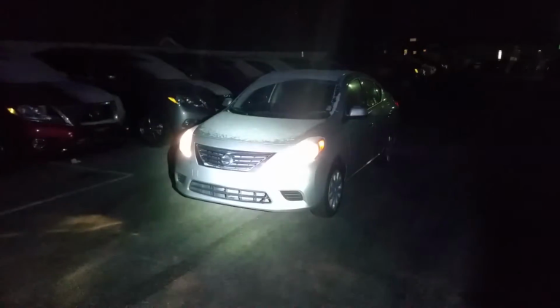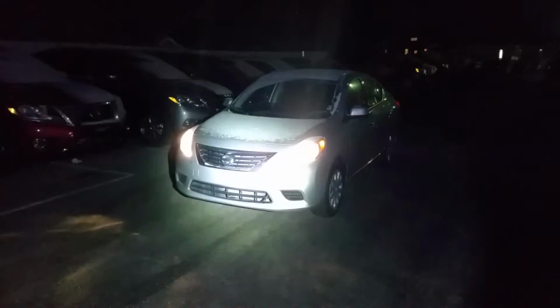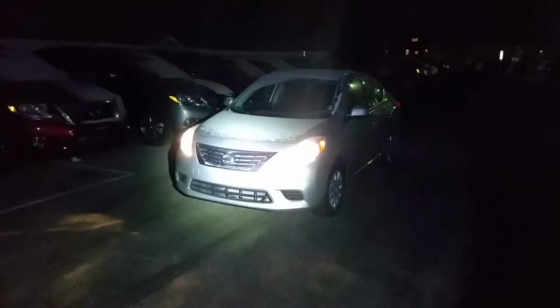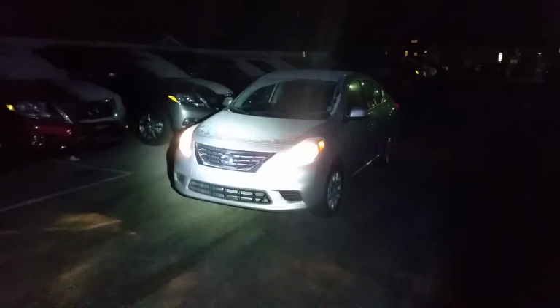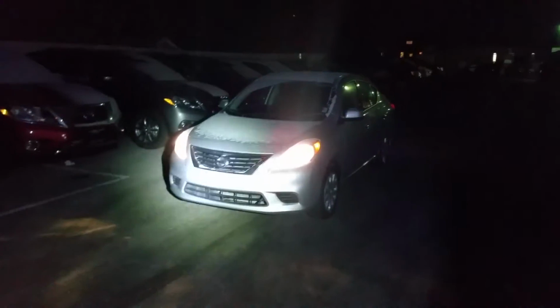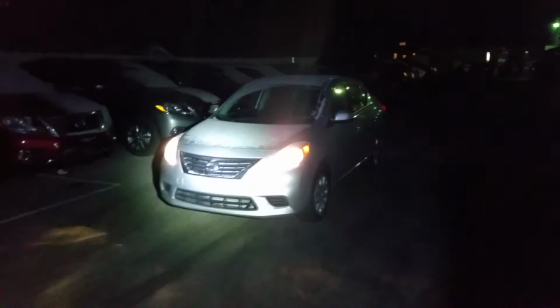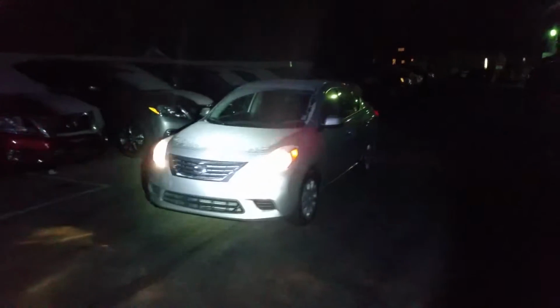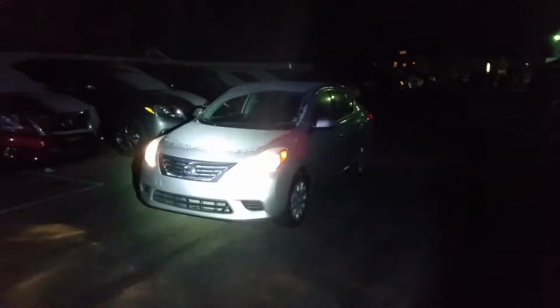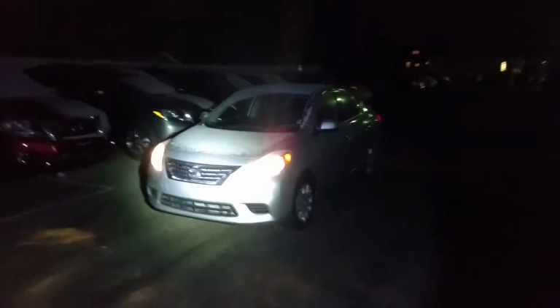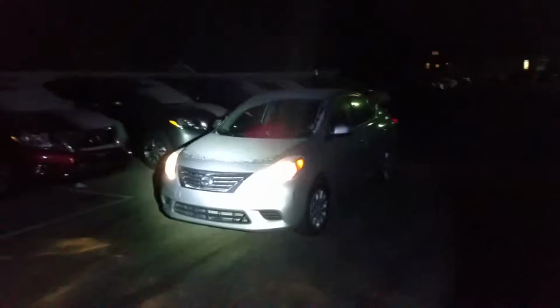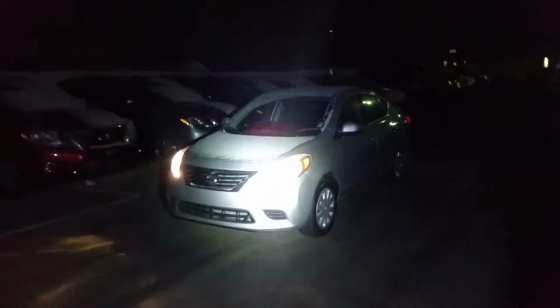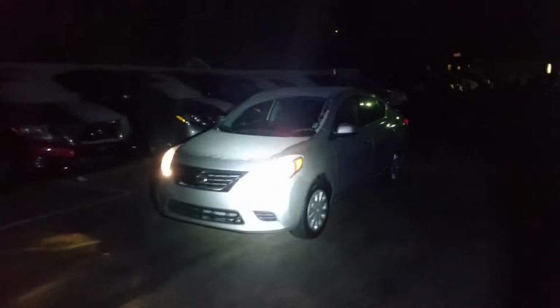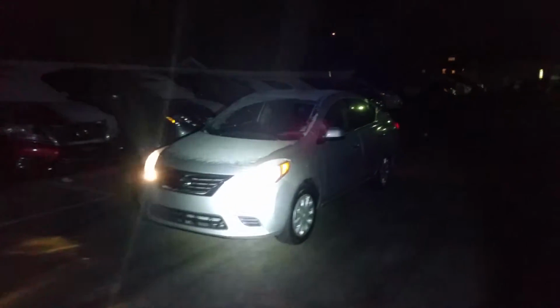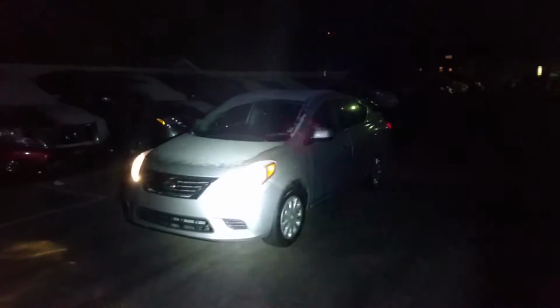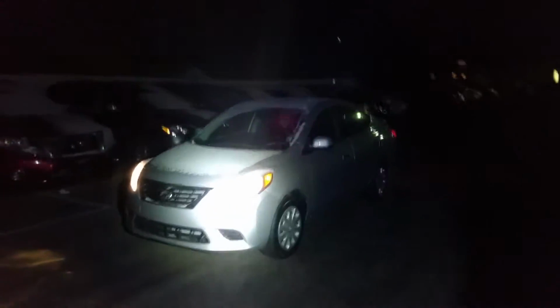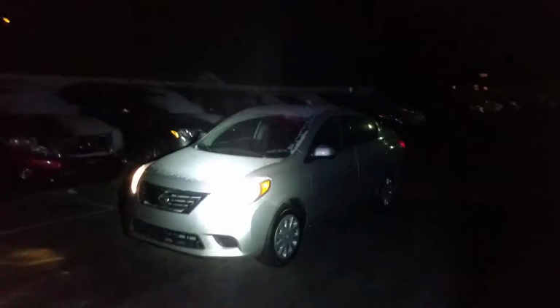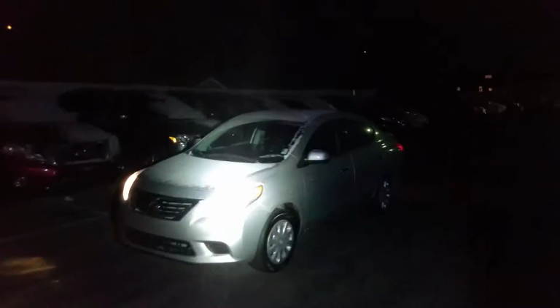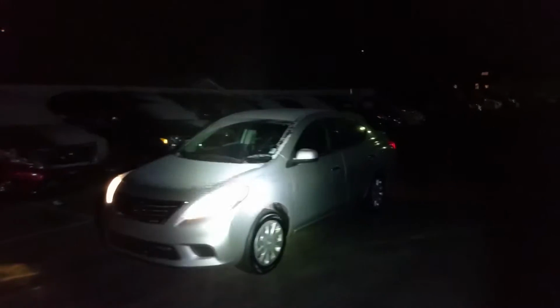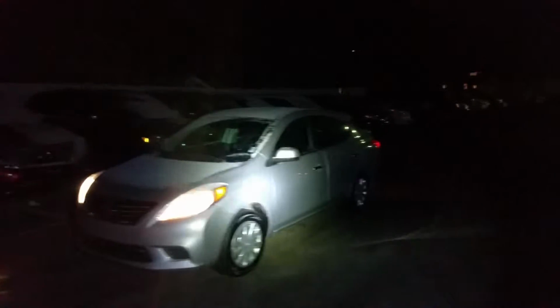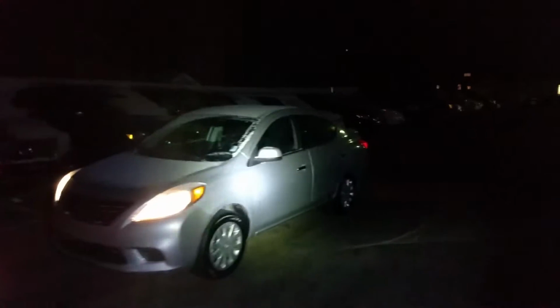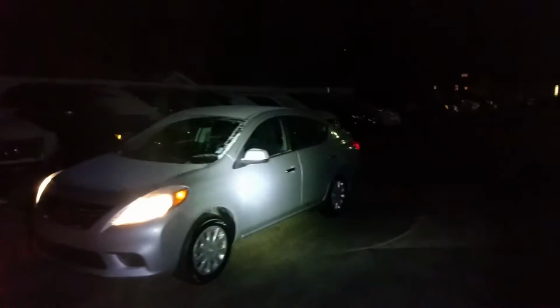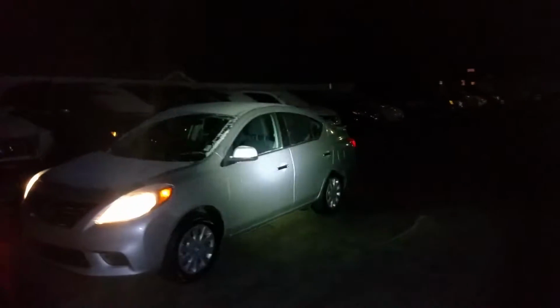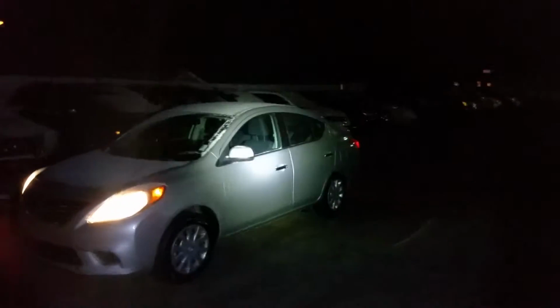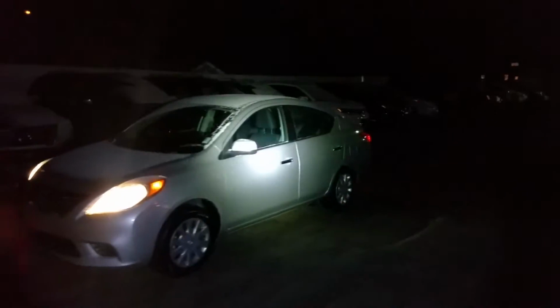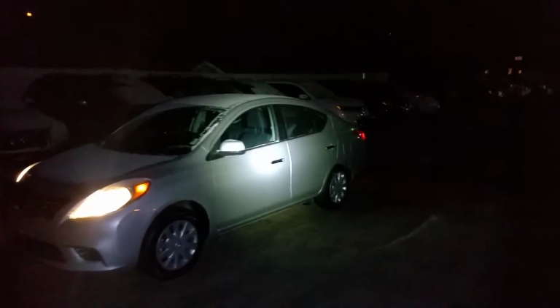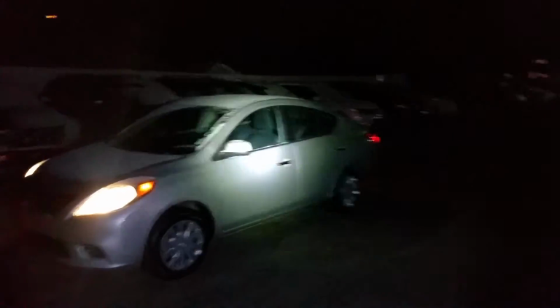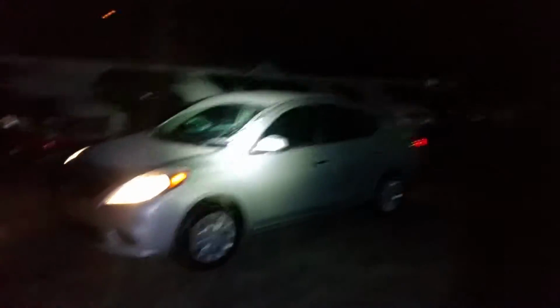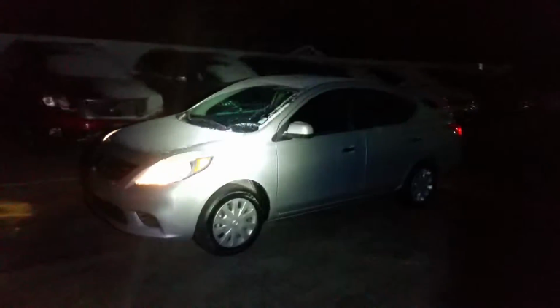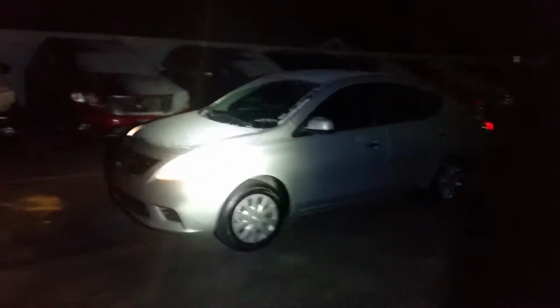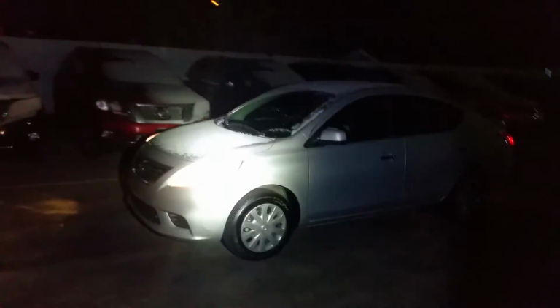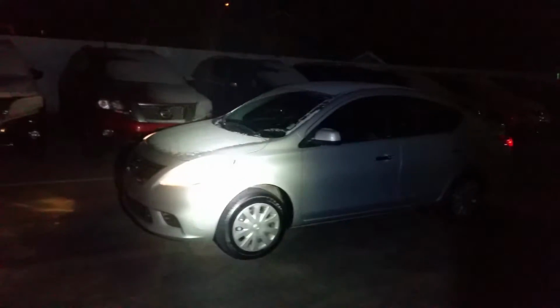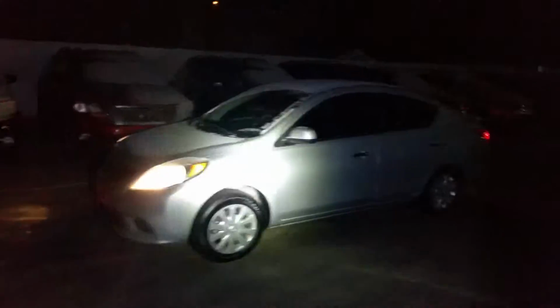Hey Arlene, Tyson Mug from Northland Nissan here. Just giving you a brief video overview of the Versa sedan that we have down here.